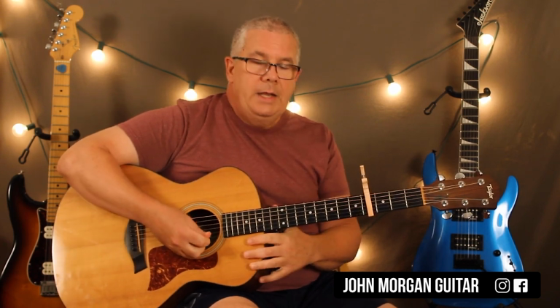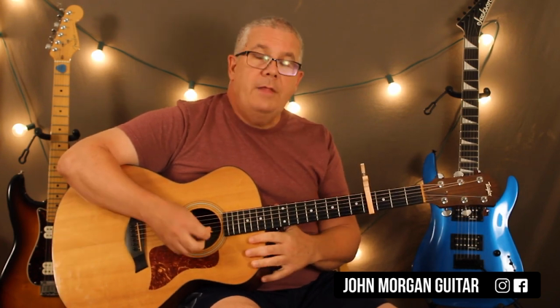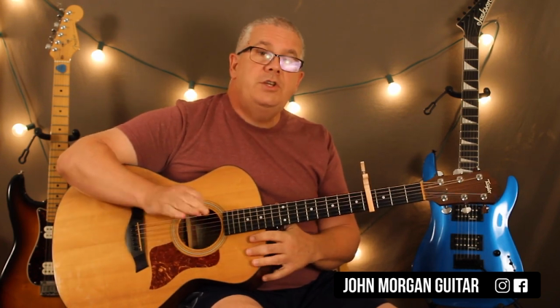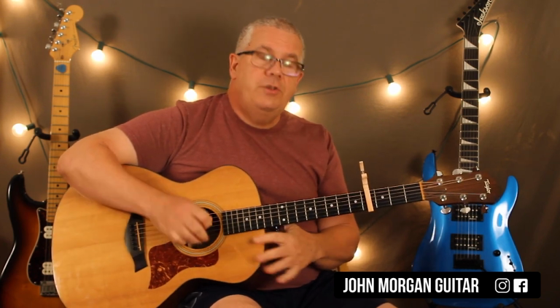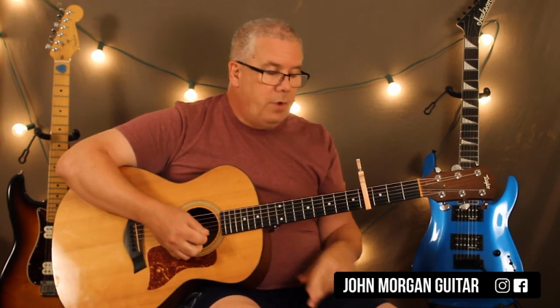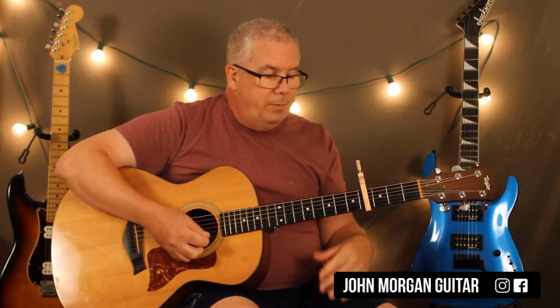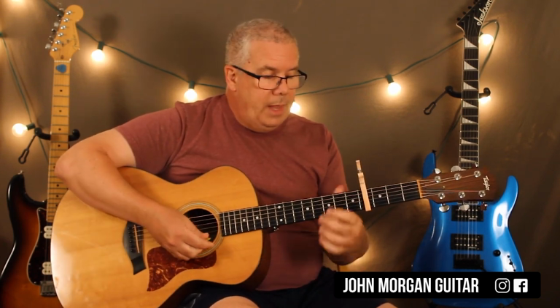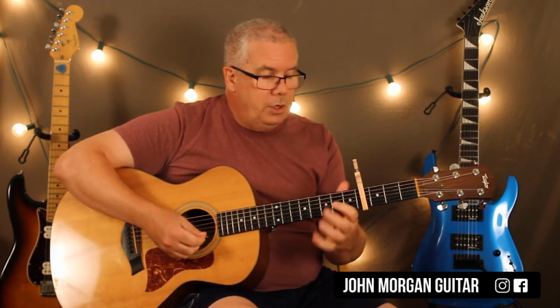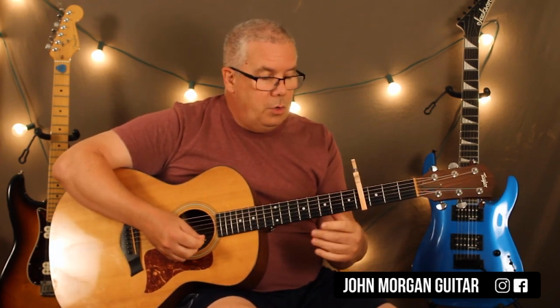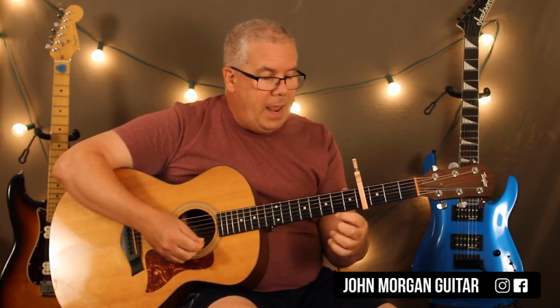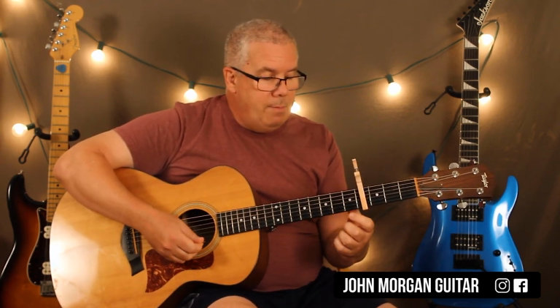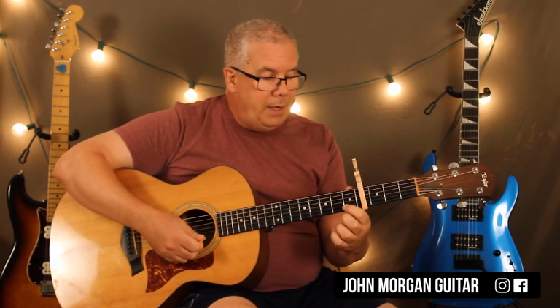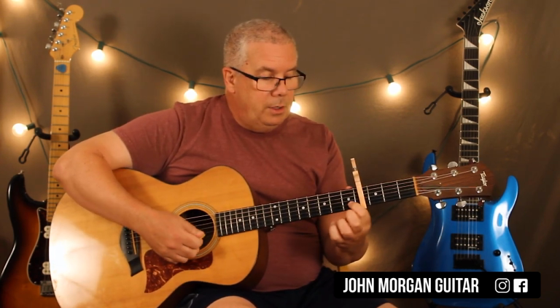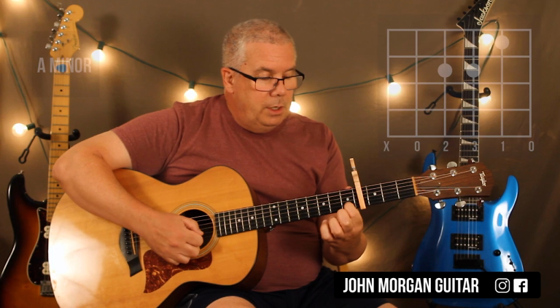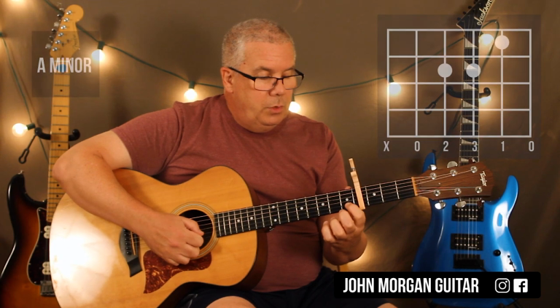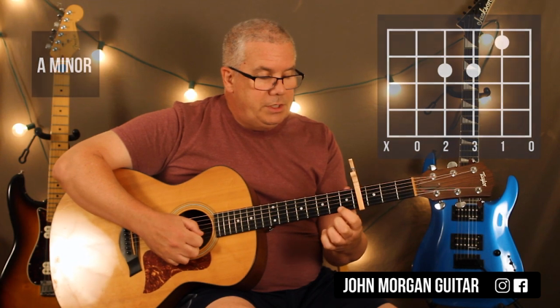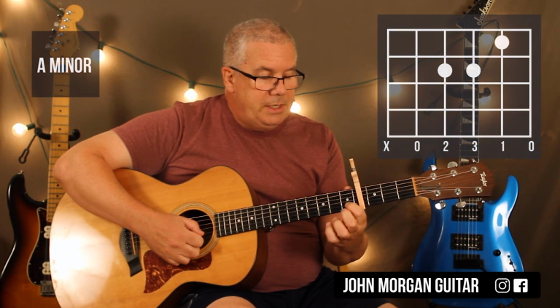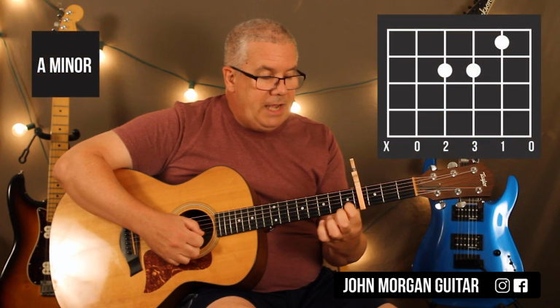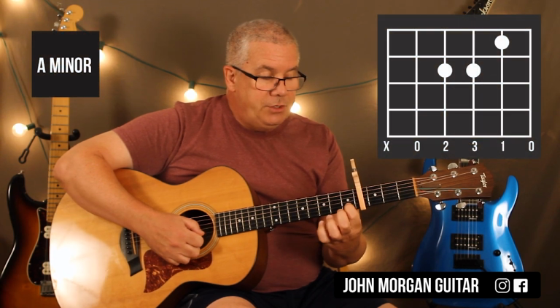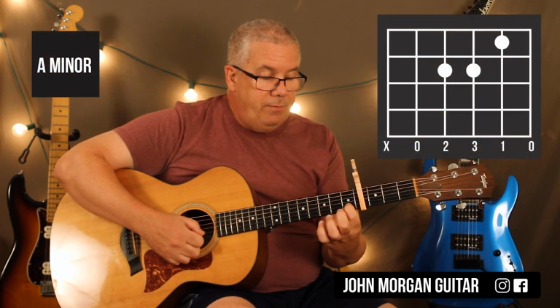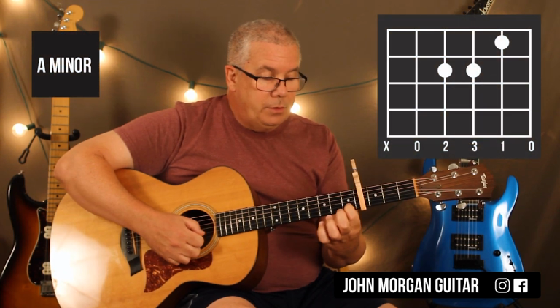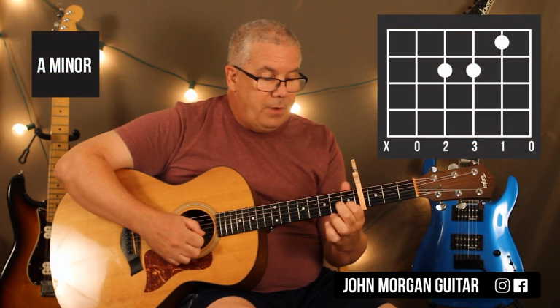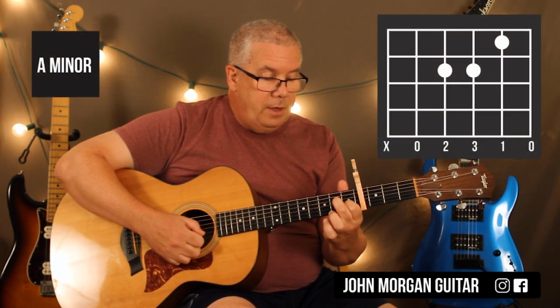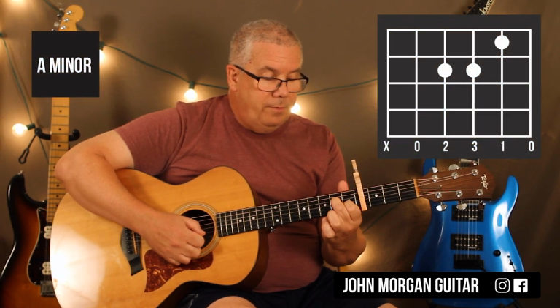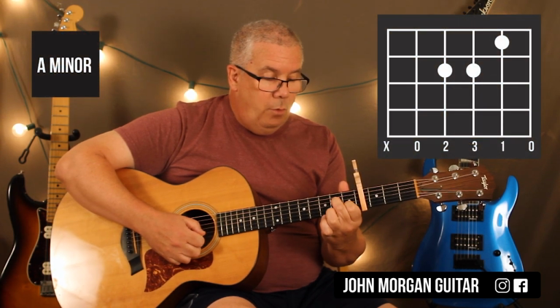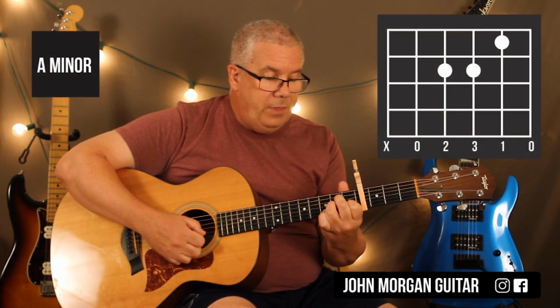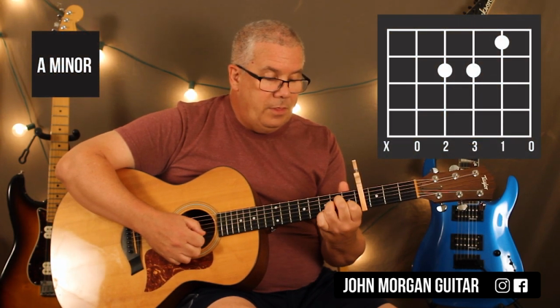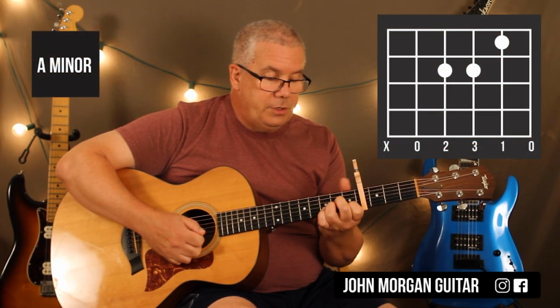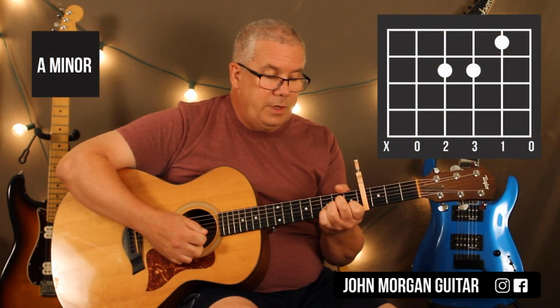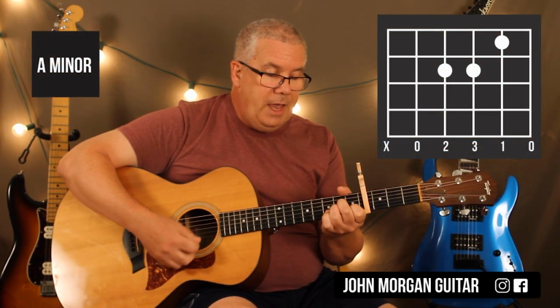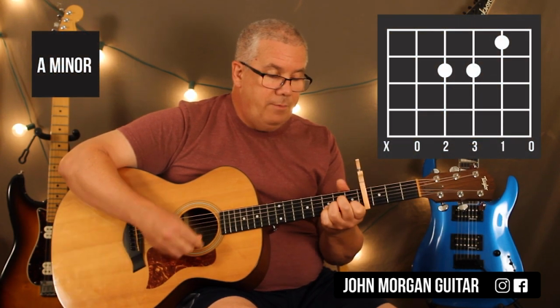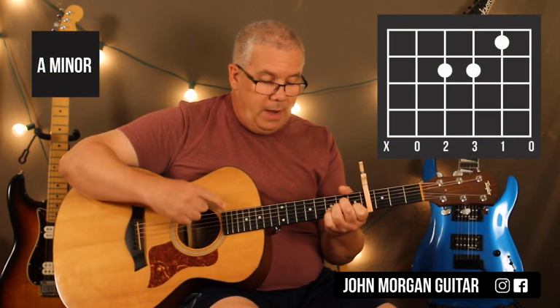Now they change the strum. You're going to go to an A minor — second string first fret, the fourth and third string second fret.